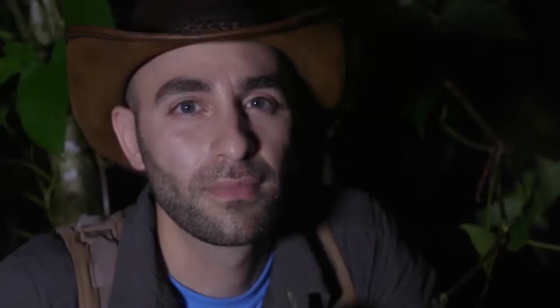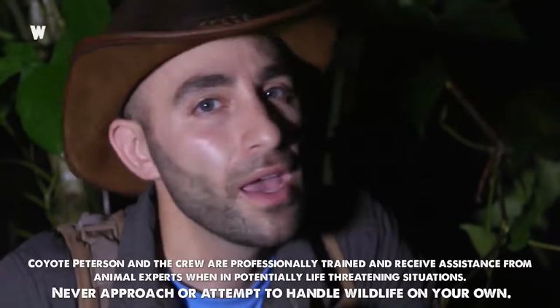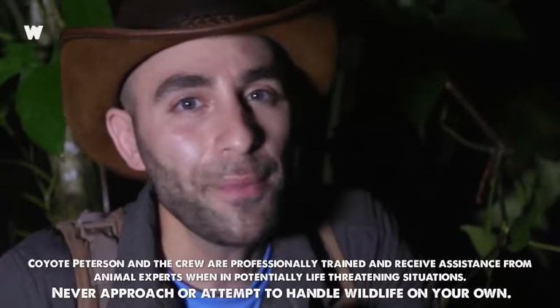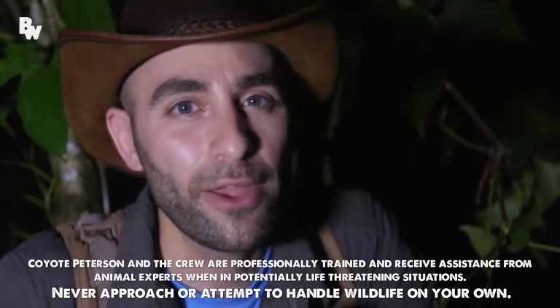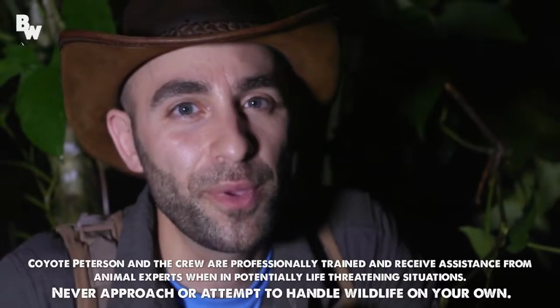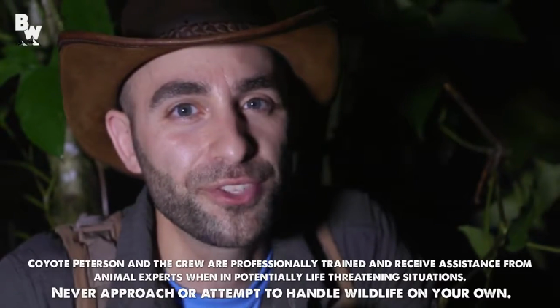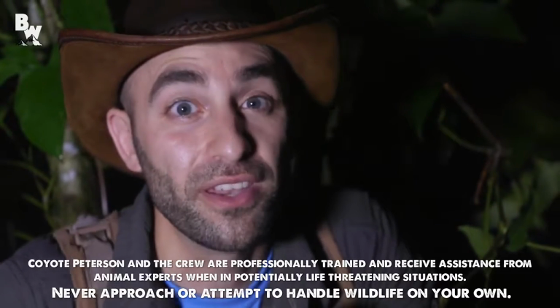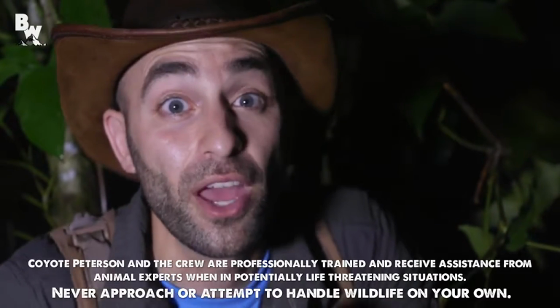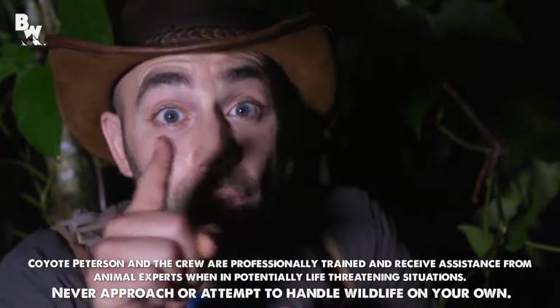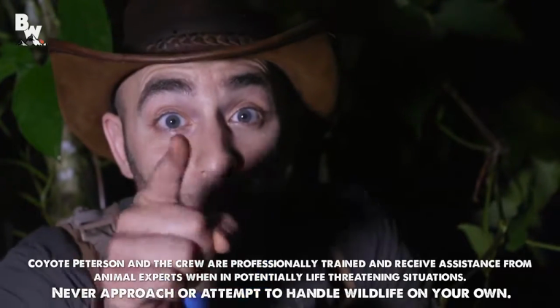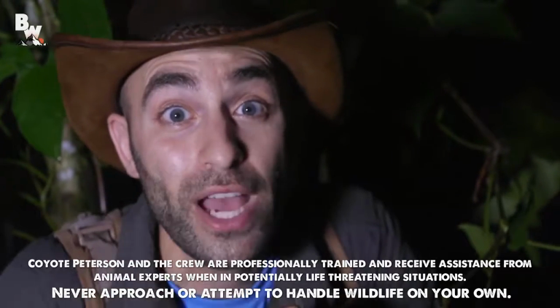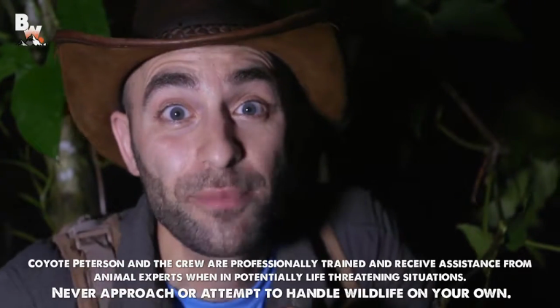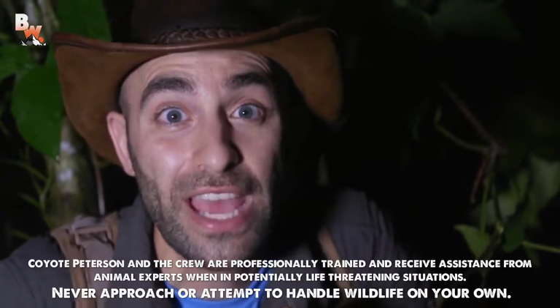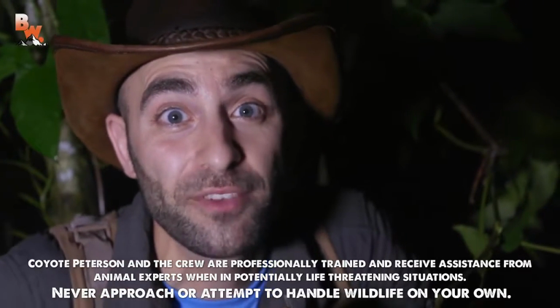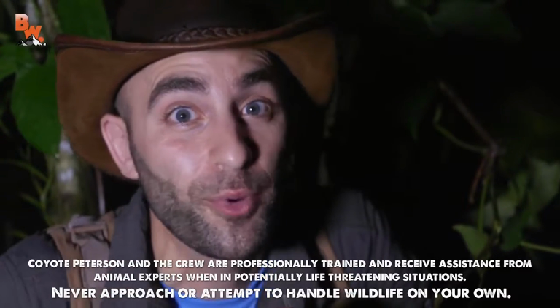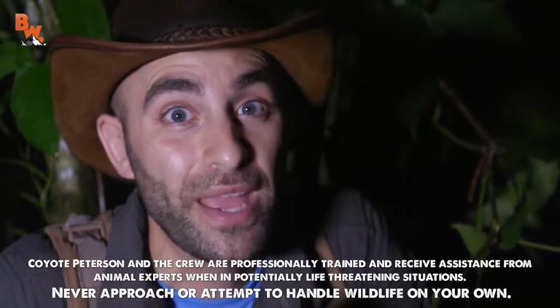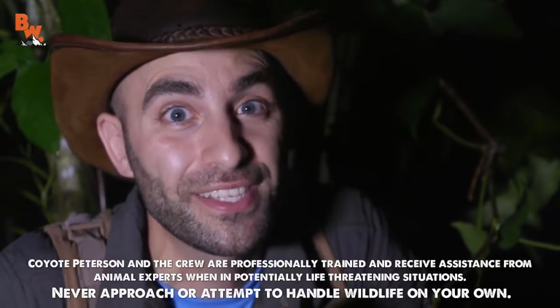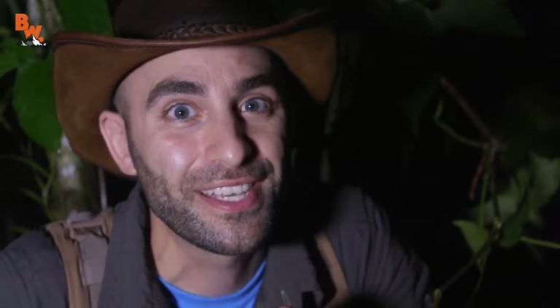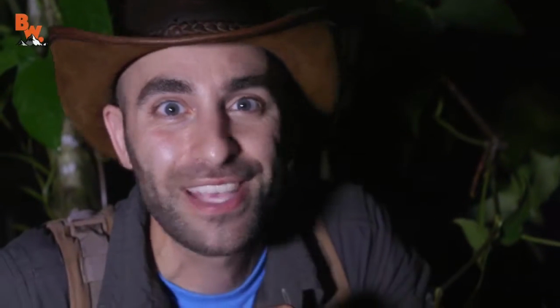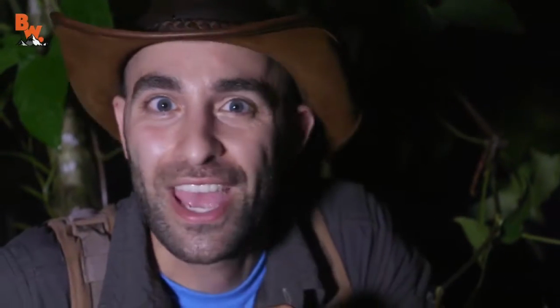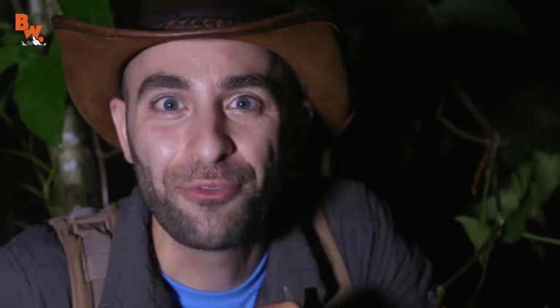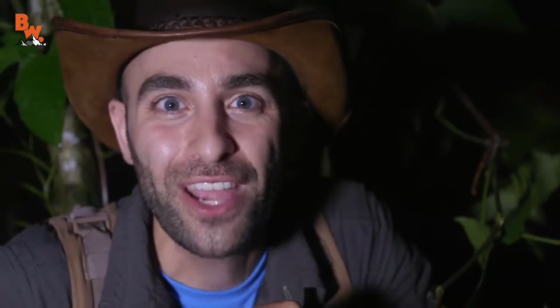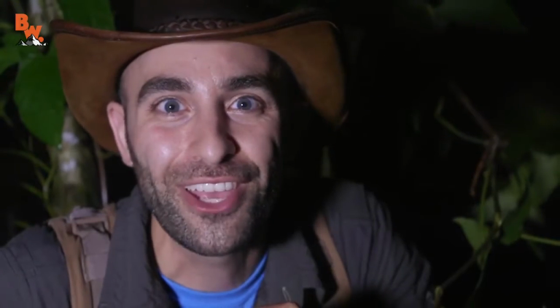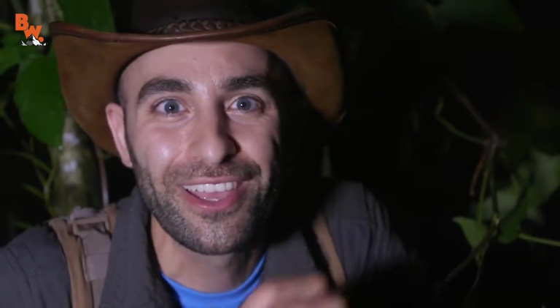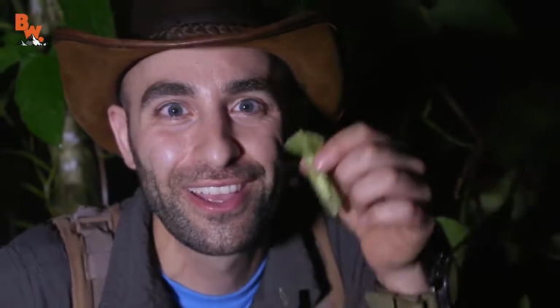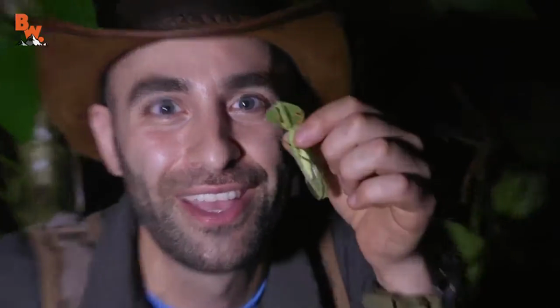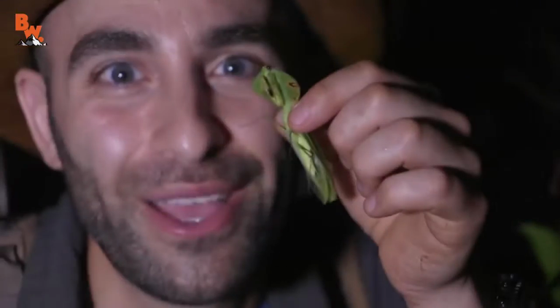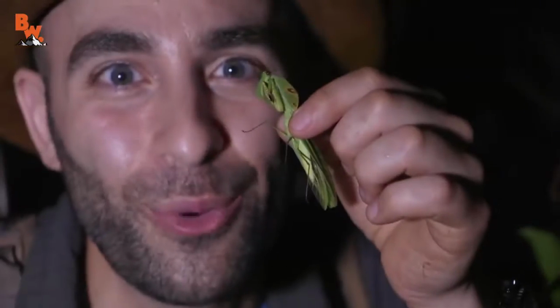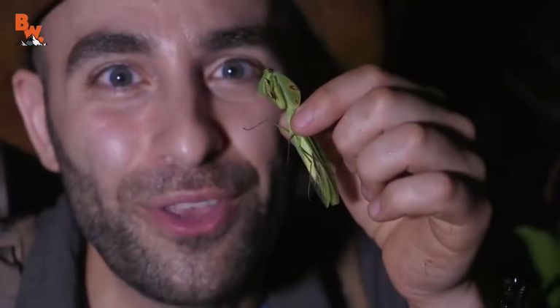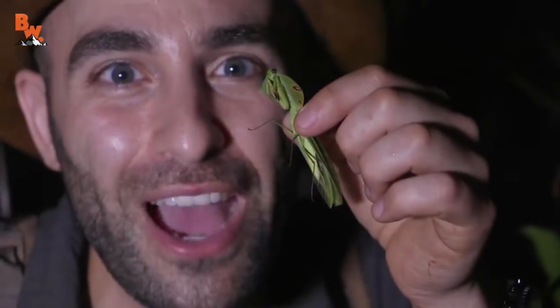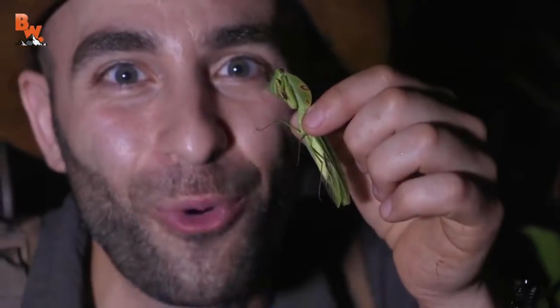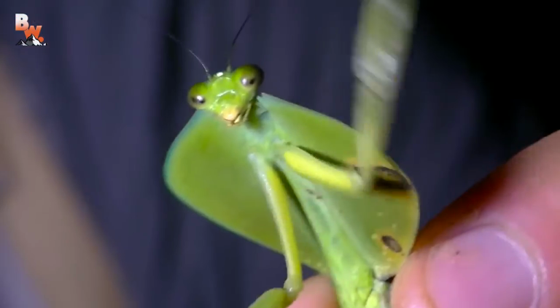I'm Coyote Peterson. You guys have been asking for praying mantises, and finally we've got one.